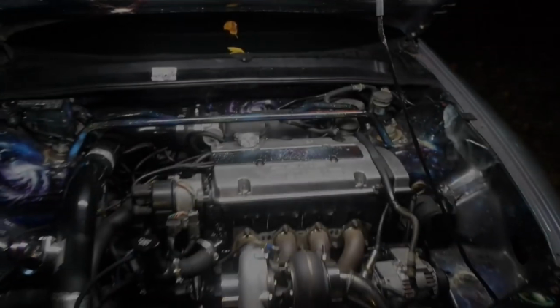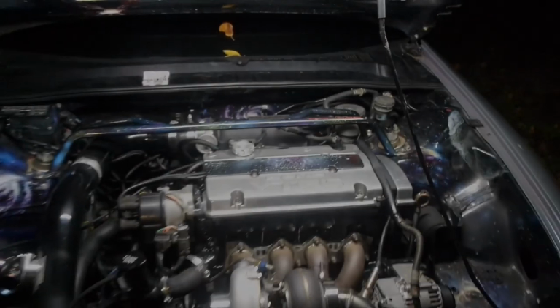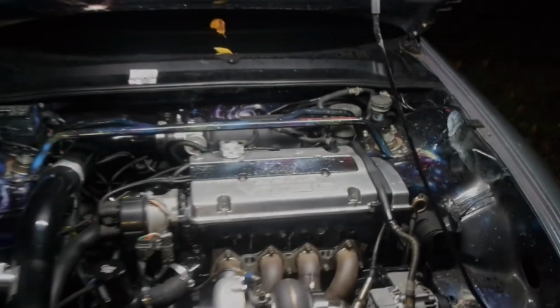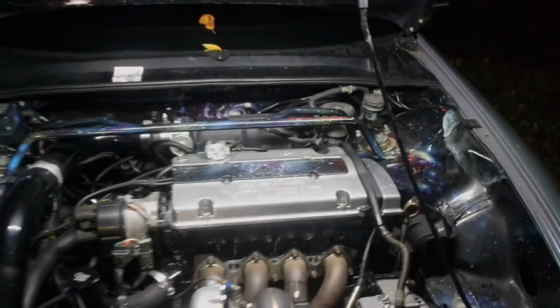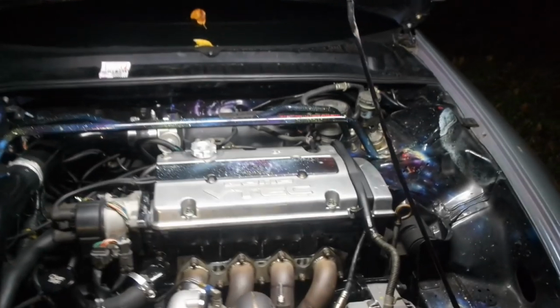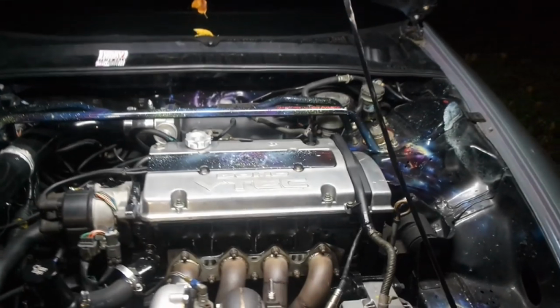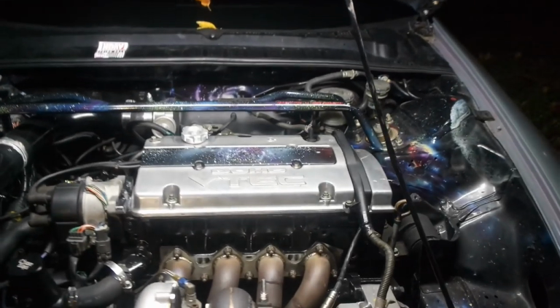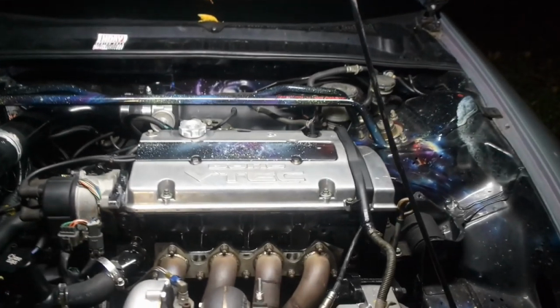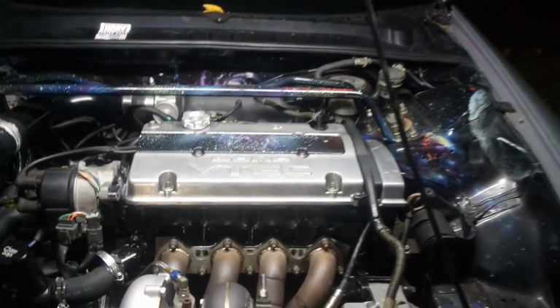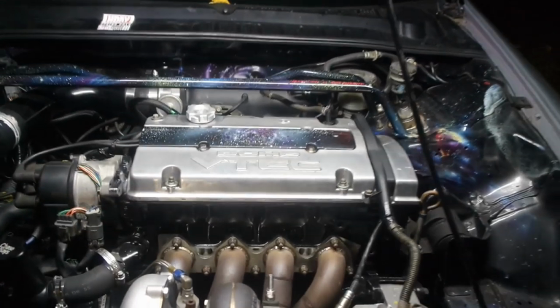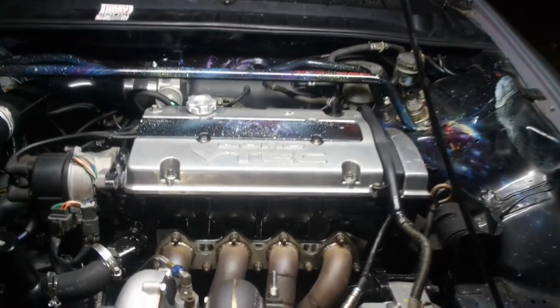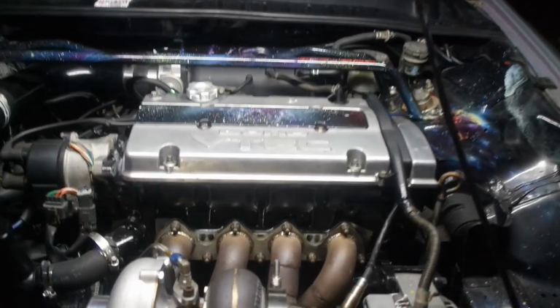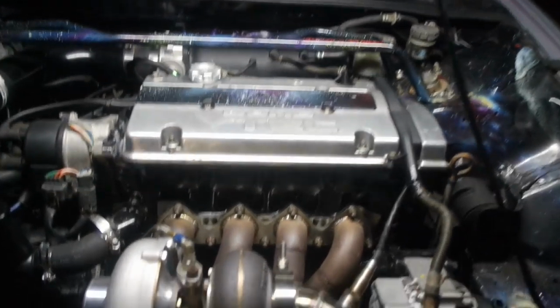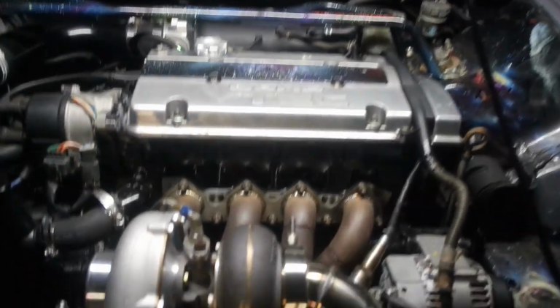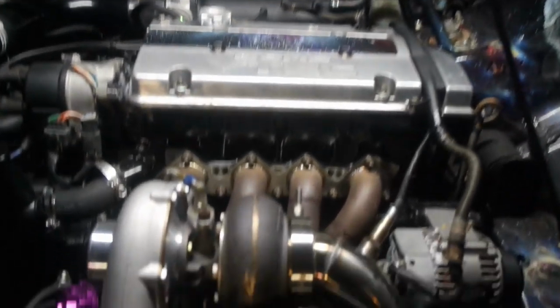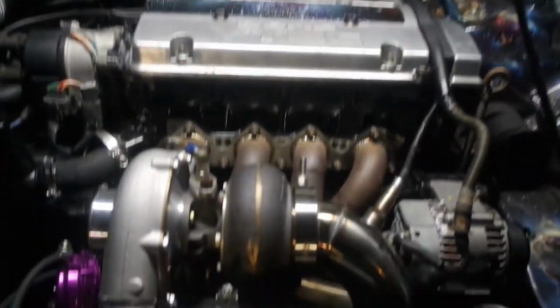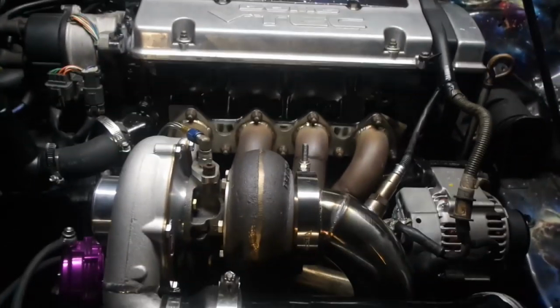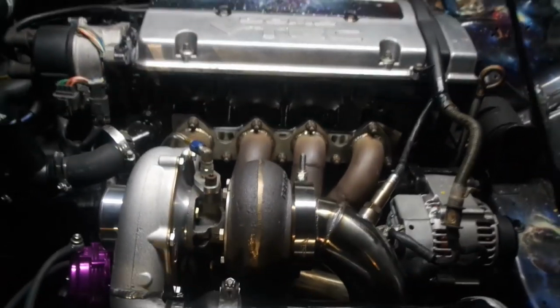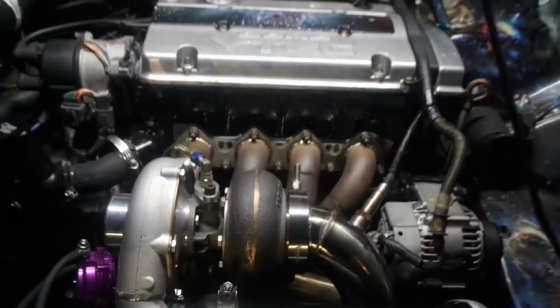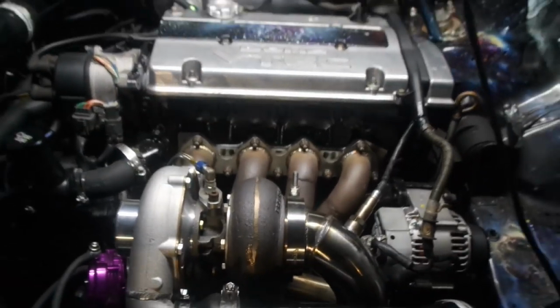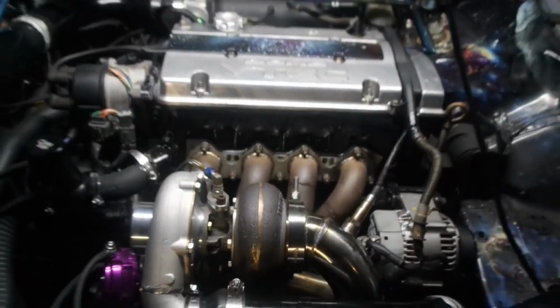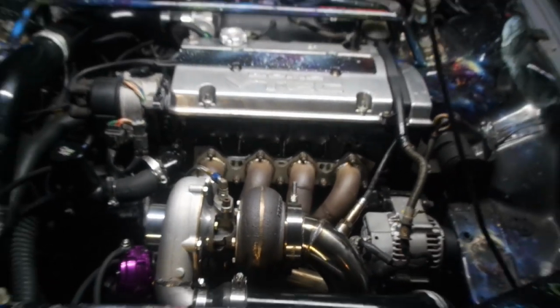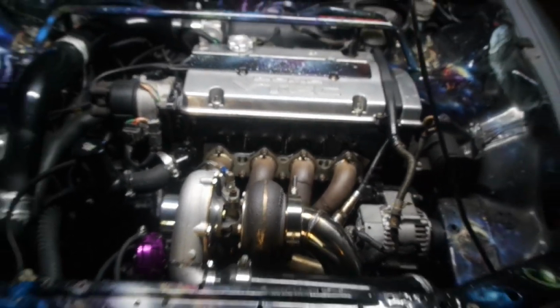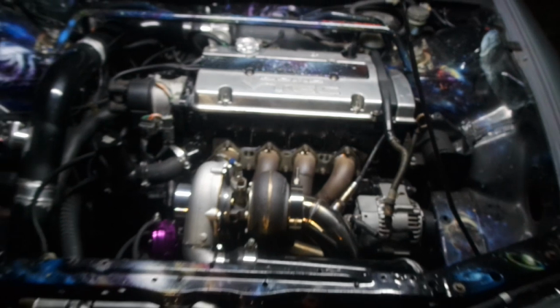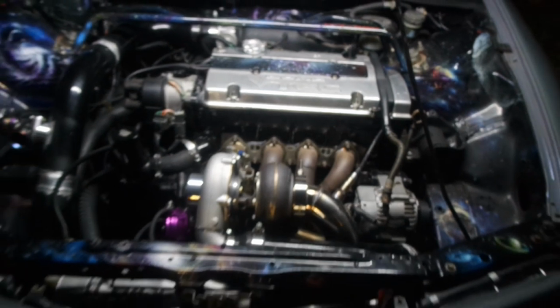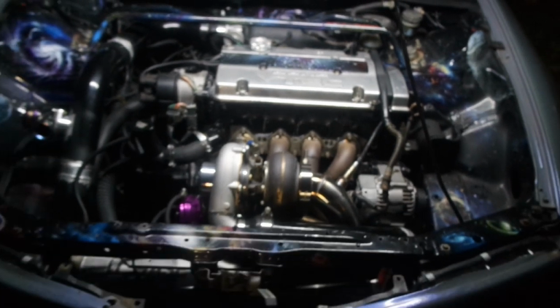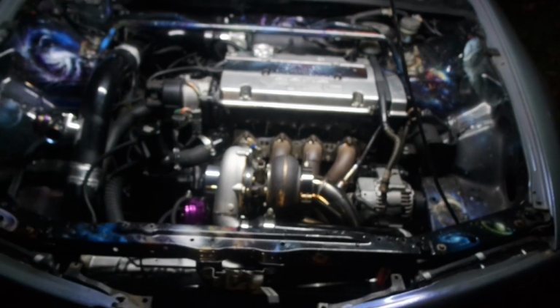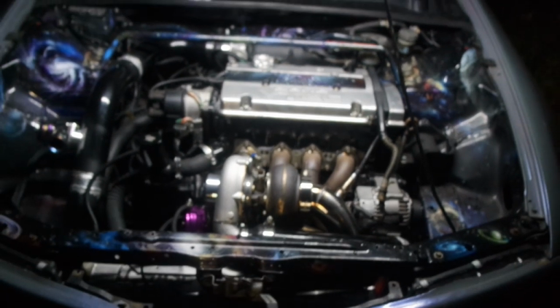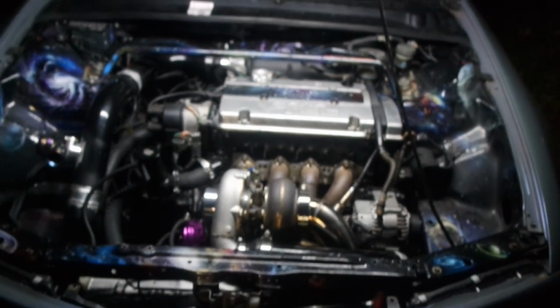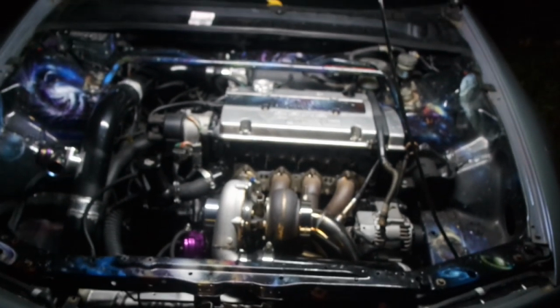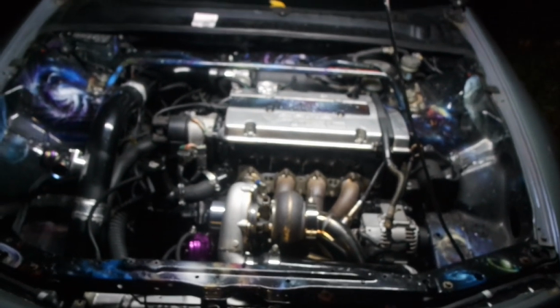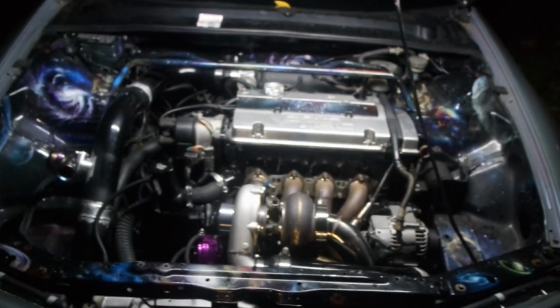We're gonna start it up and see what it sounds like. Got this light bar popping so we can actually see.